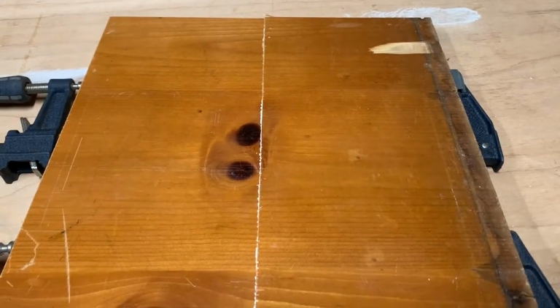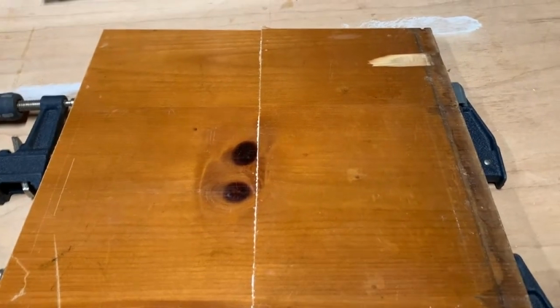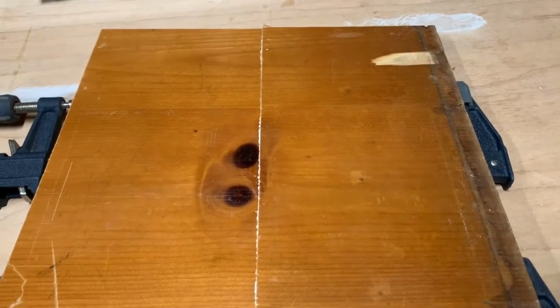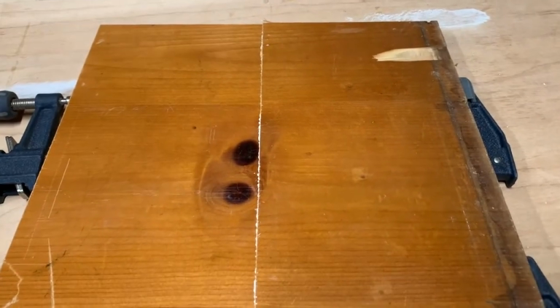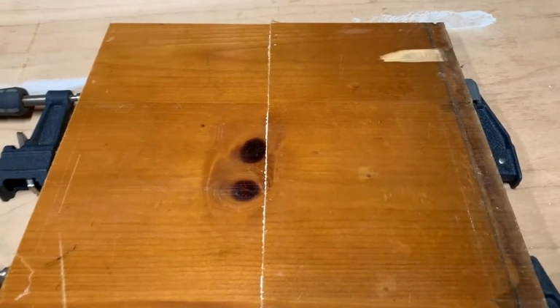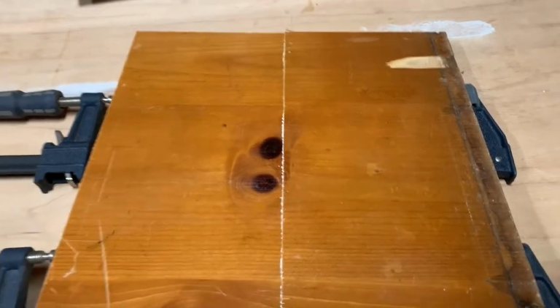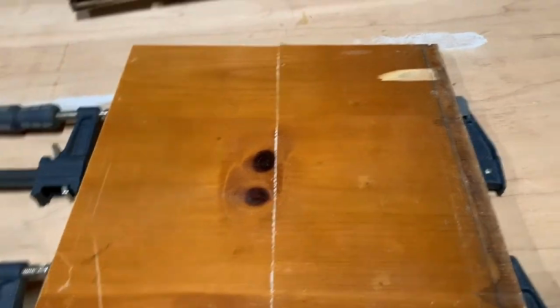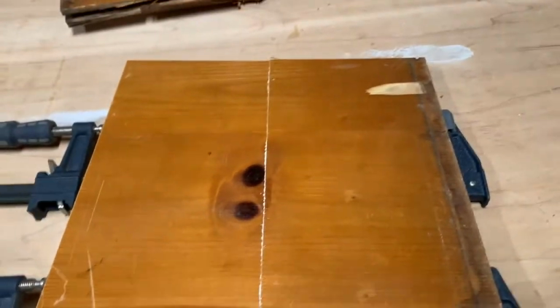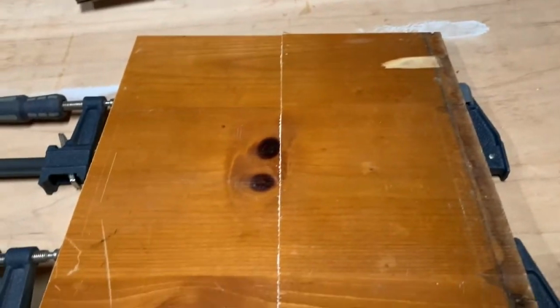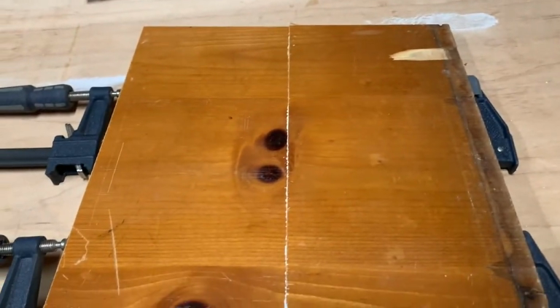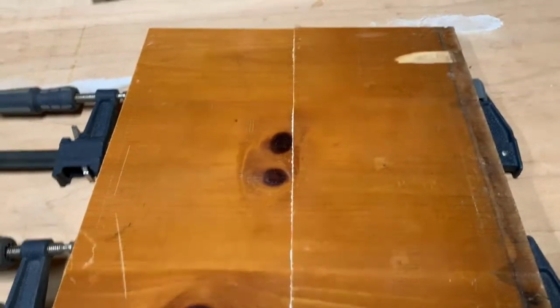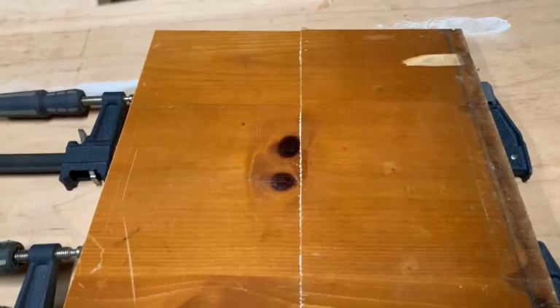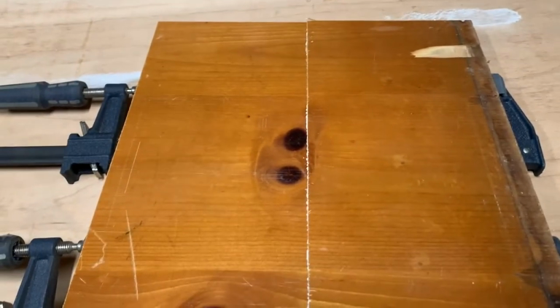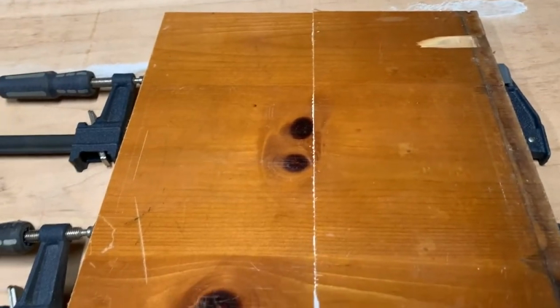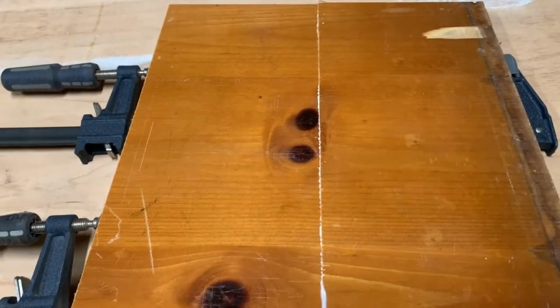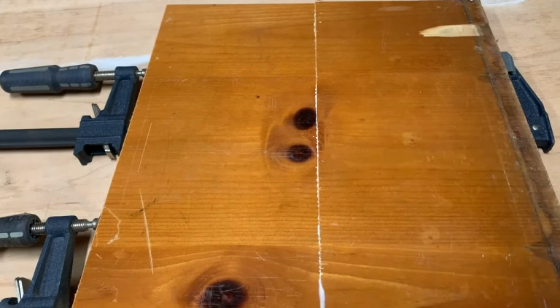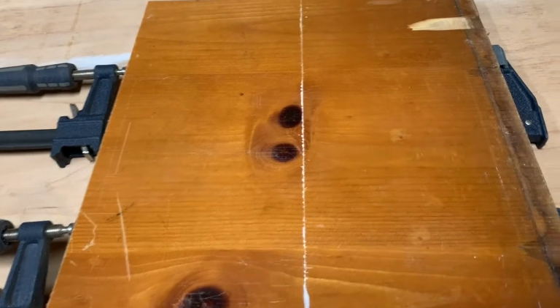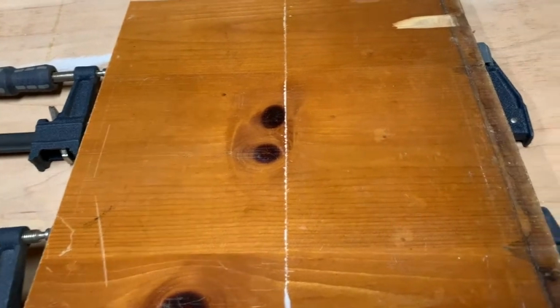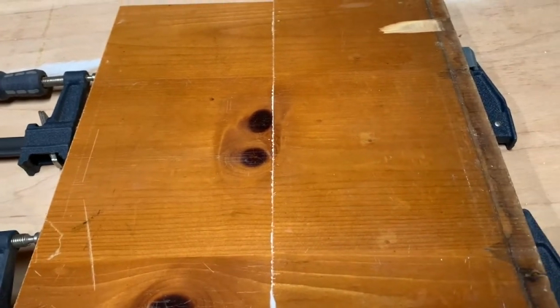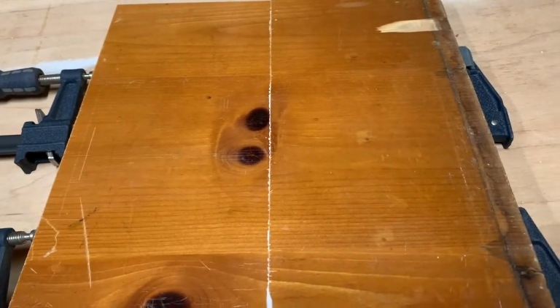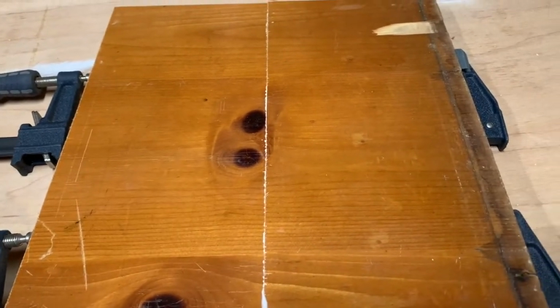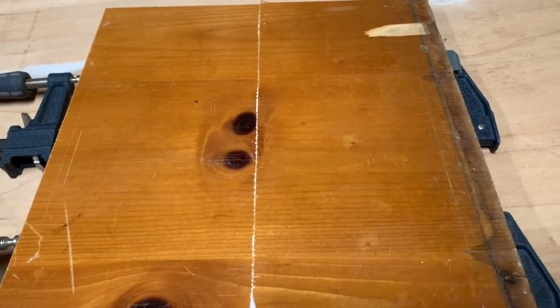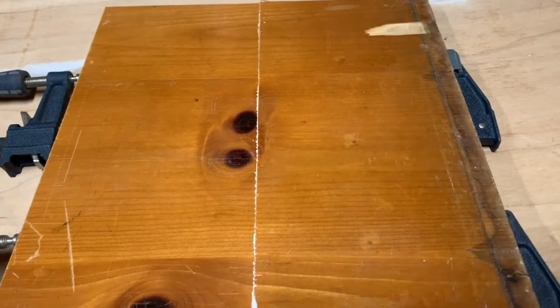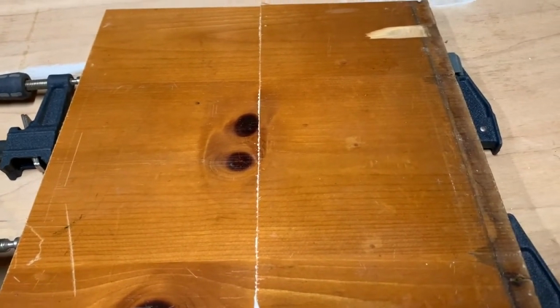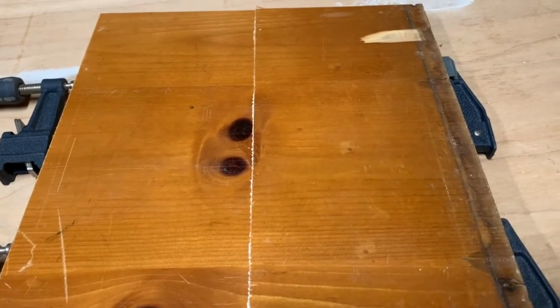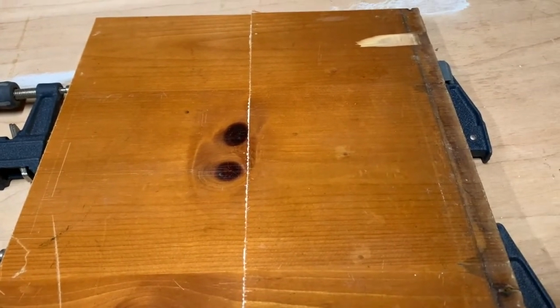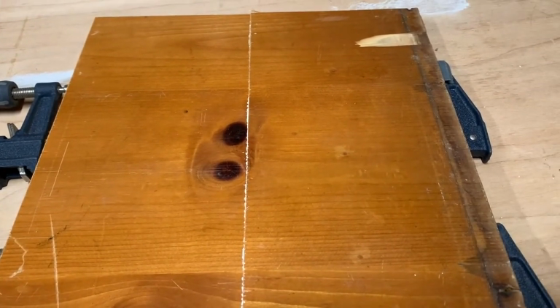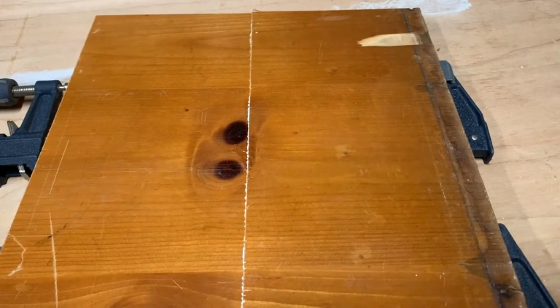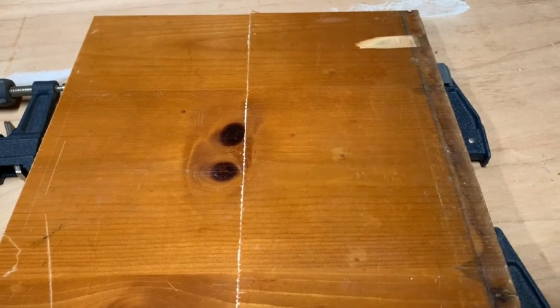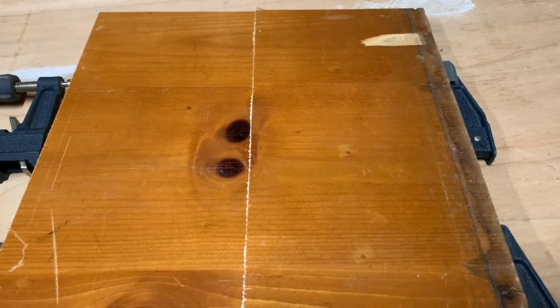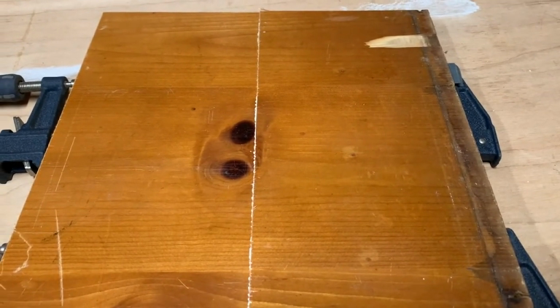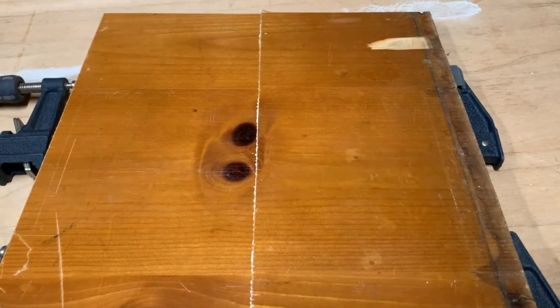Here's the panel all glued up. Got the clamps on it. We'll check it tomorrow and see what it does.